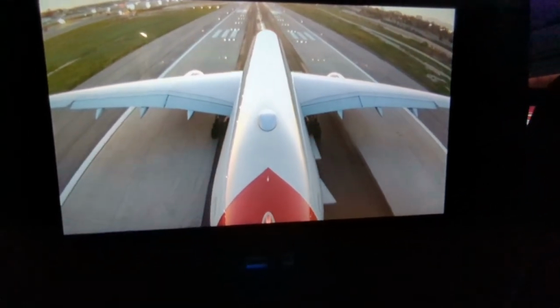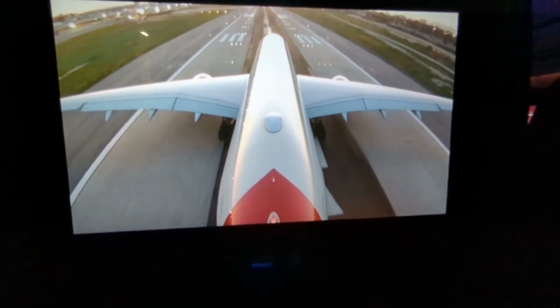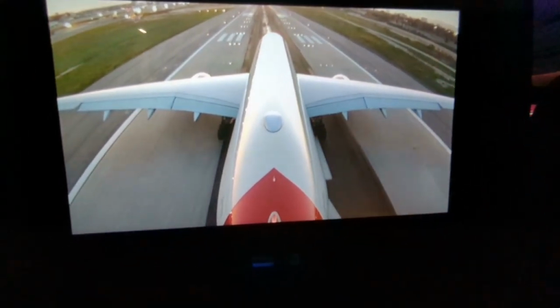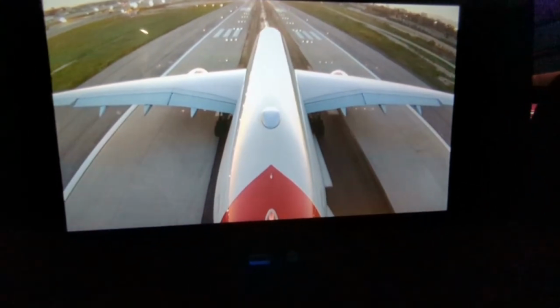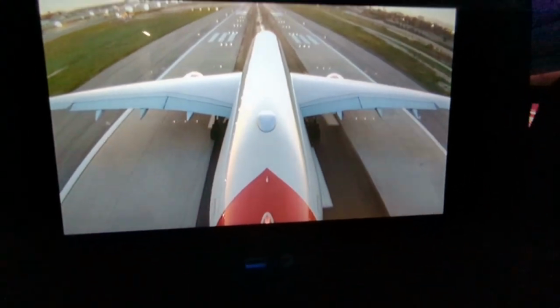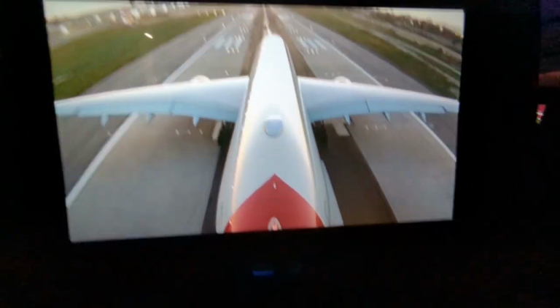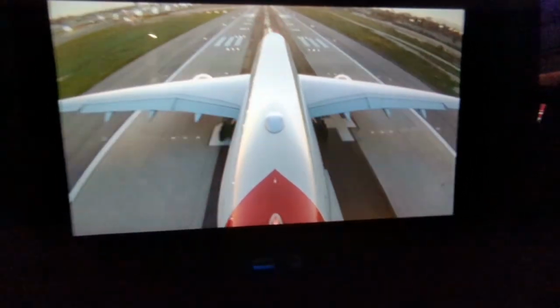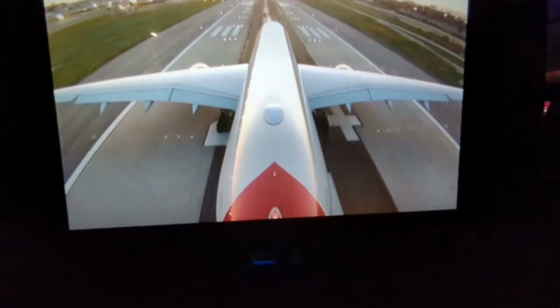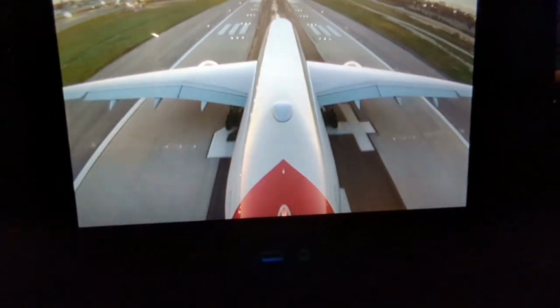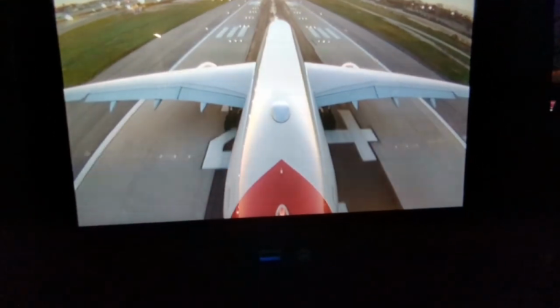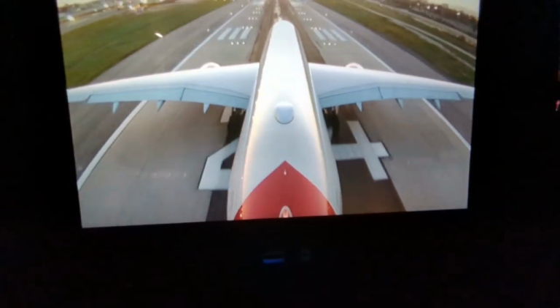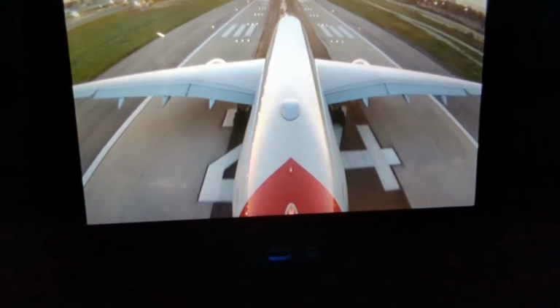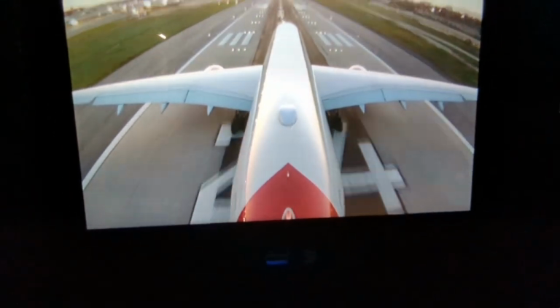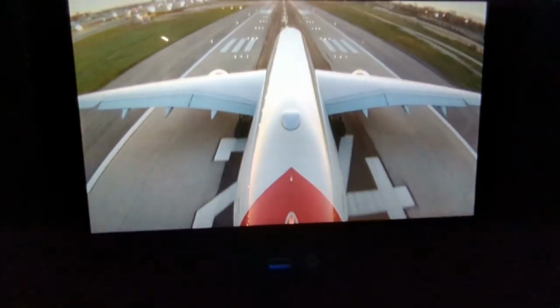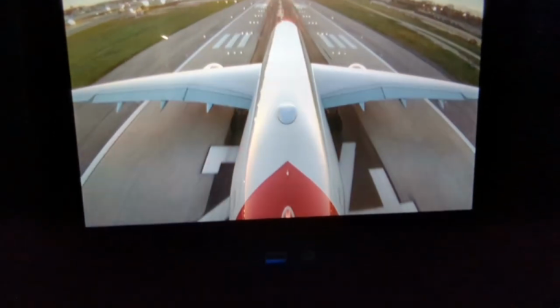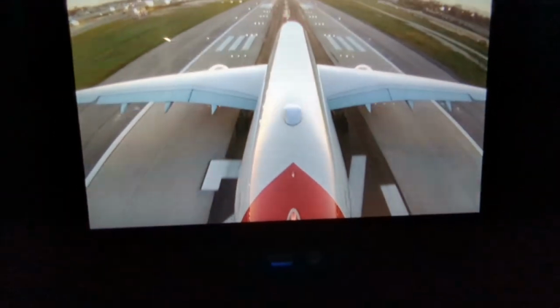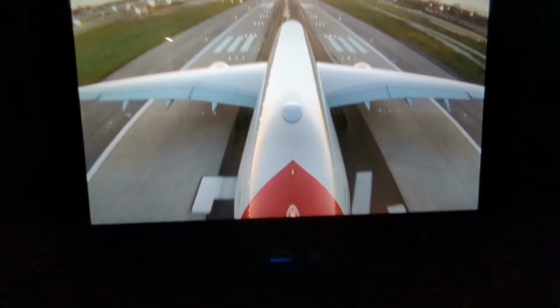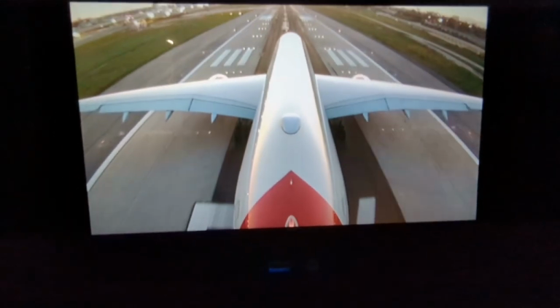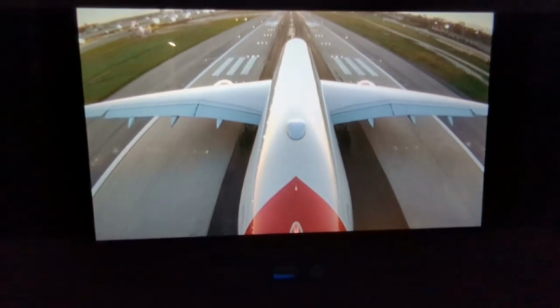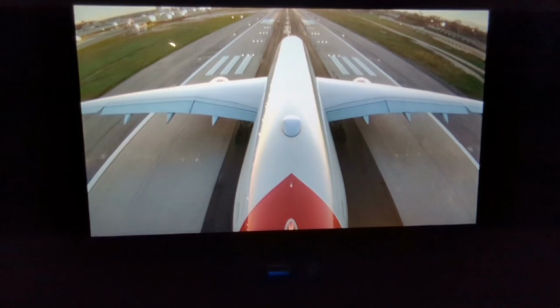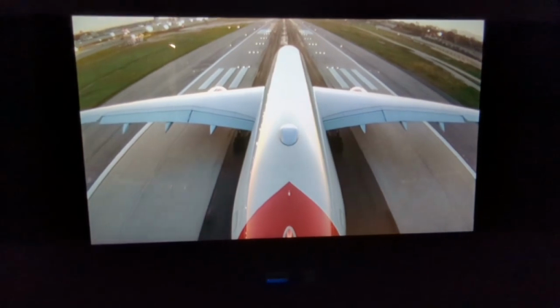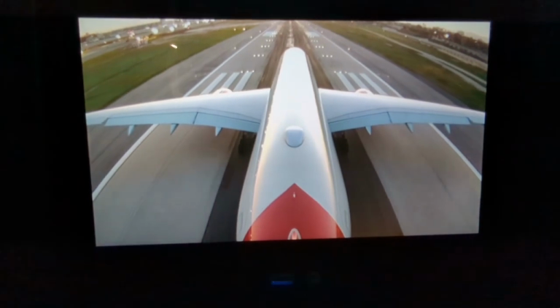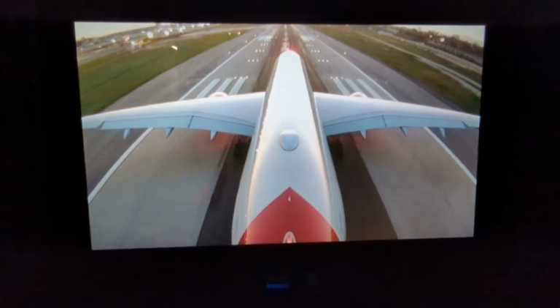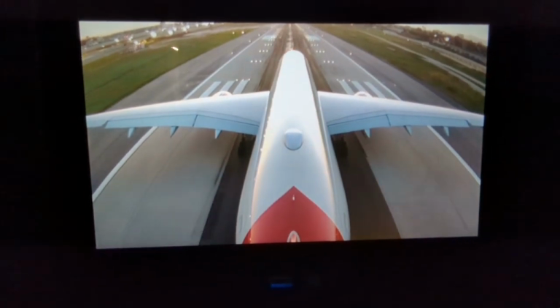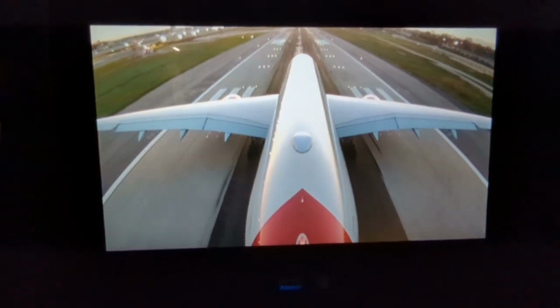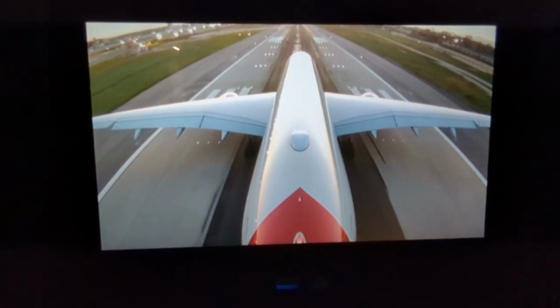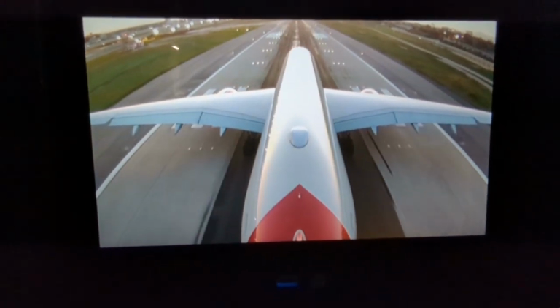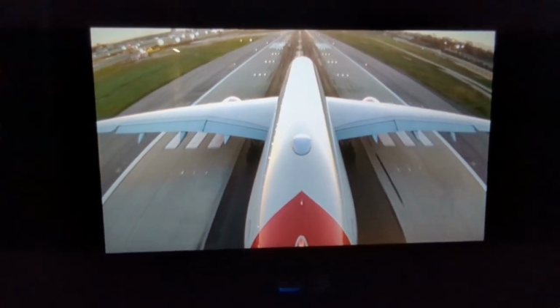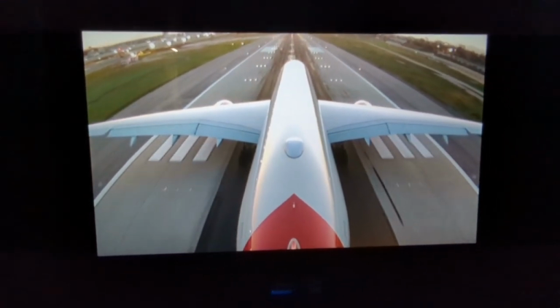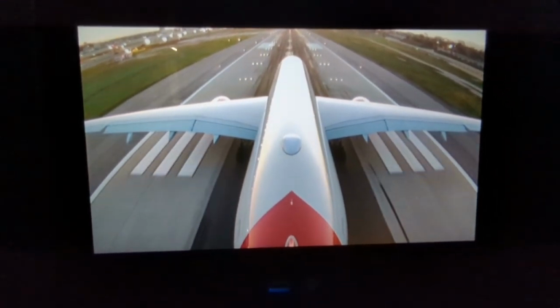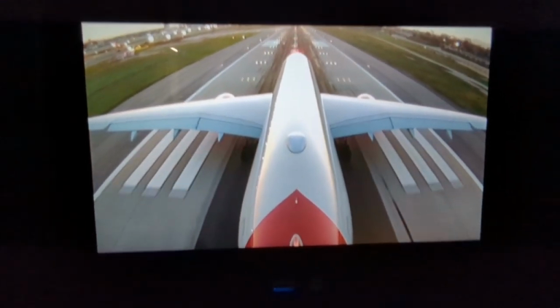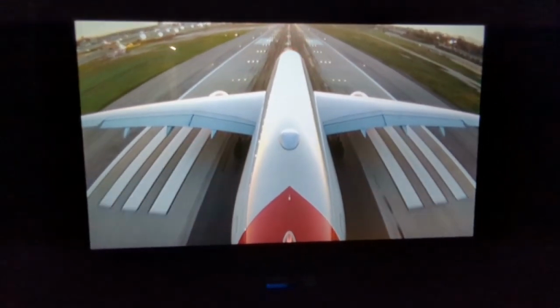As I didn't have a window seat, I relied on the tail cam to see the takeoff.